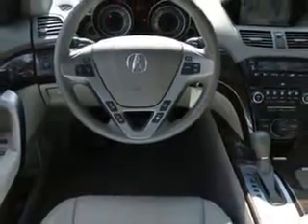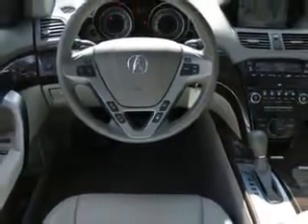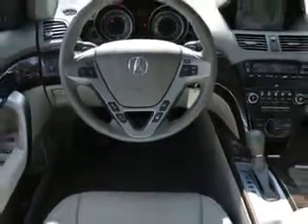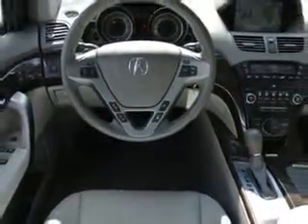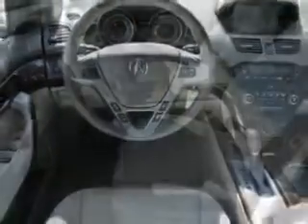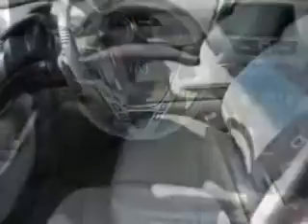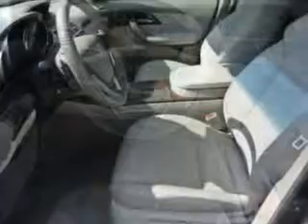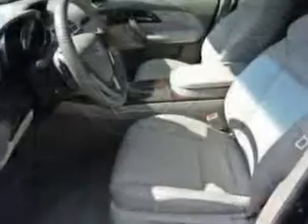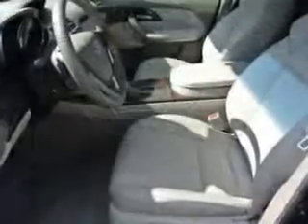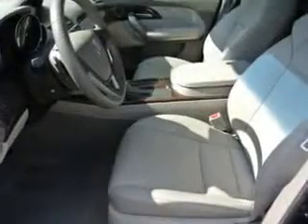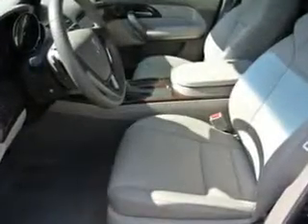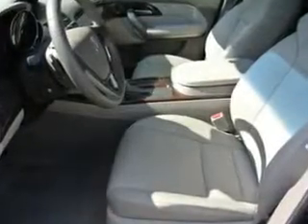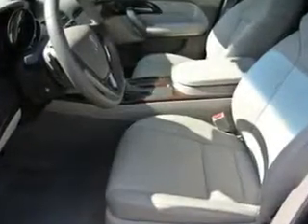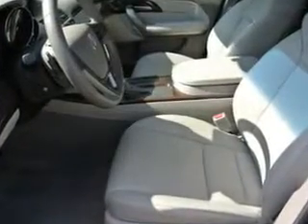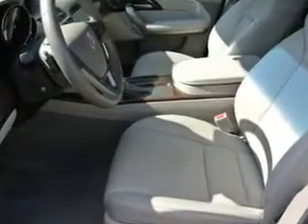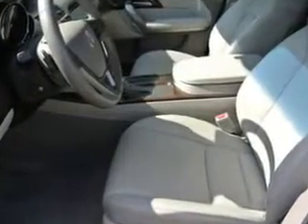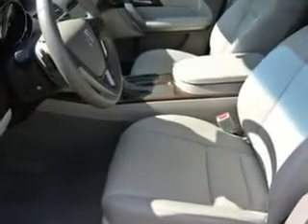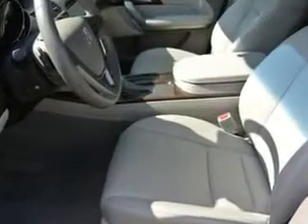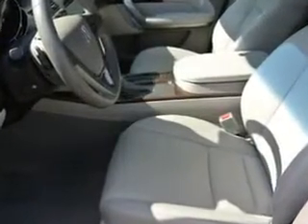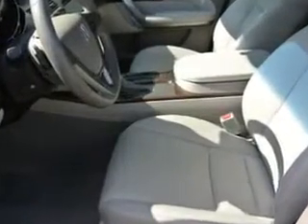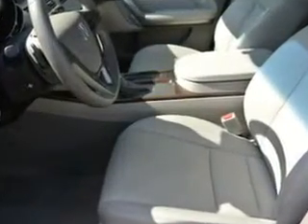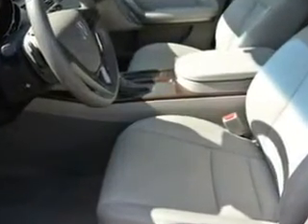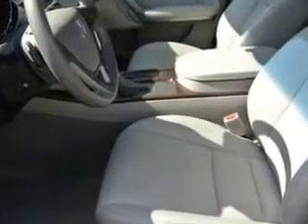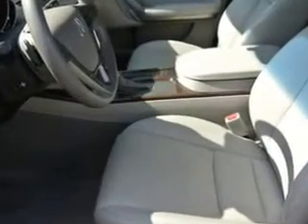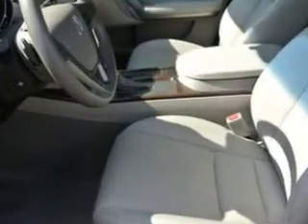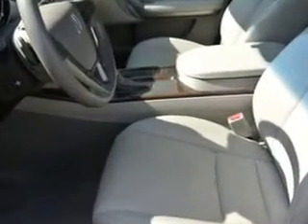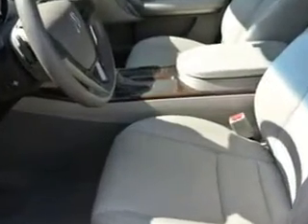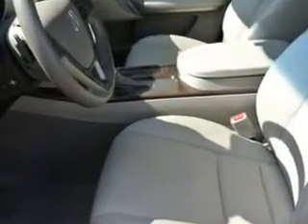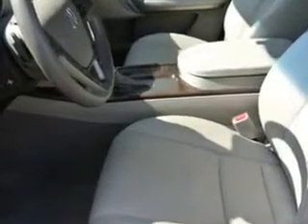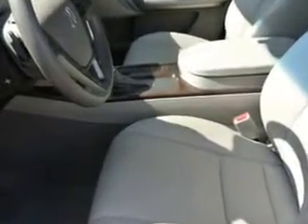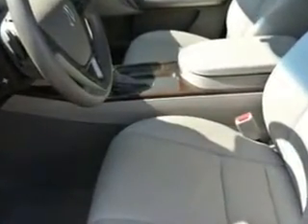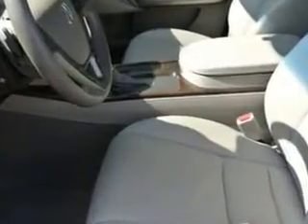In this 2012 Acura MDX — see us at Woodfield Acura today.